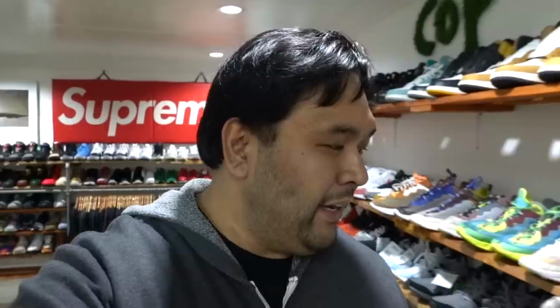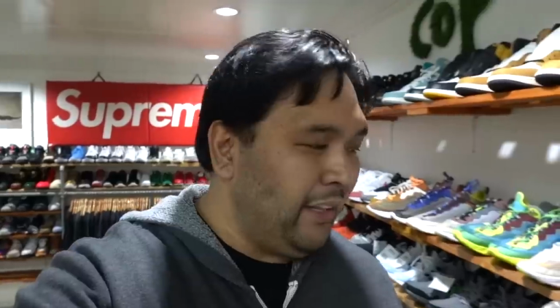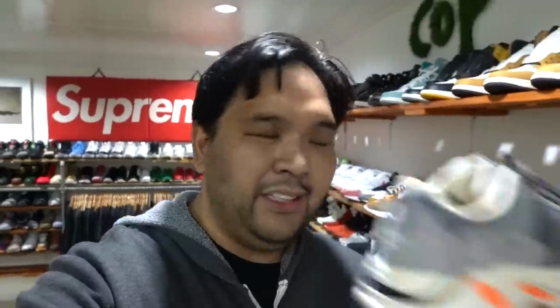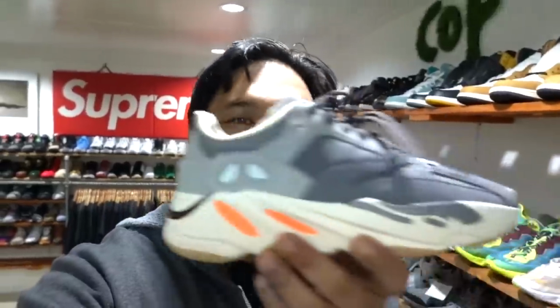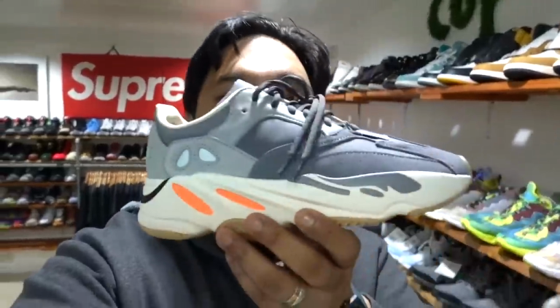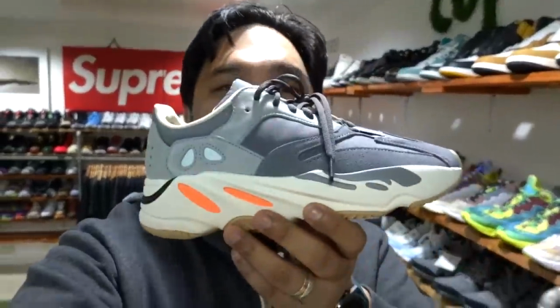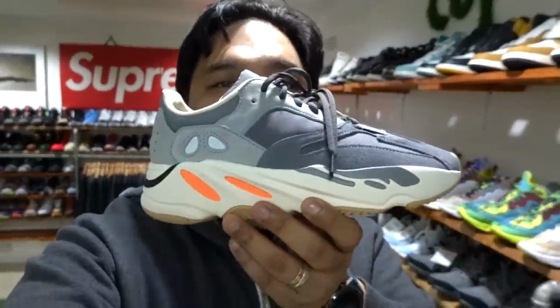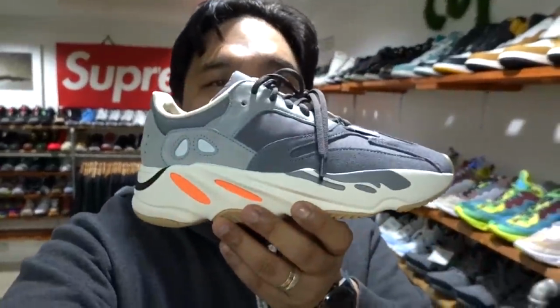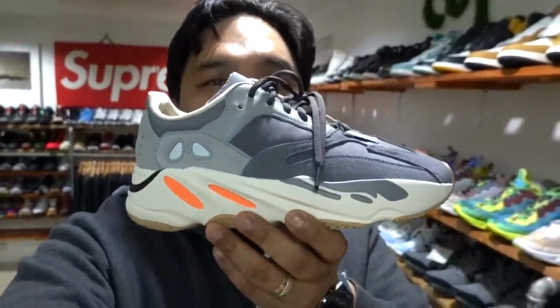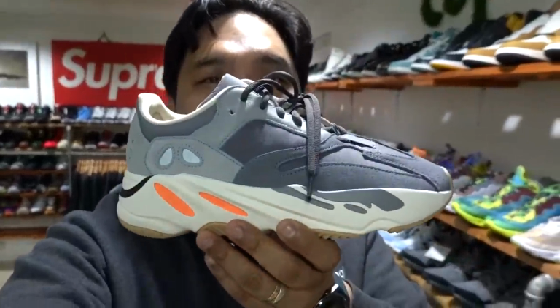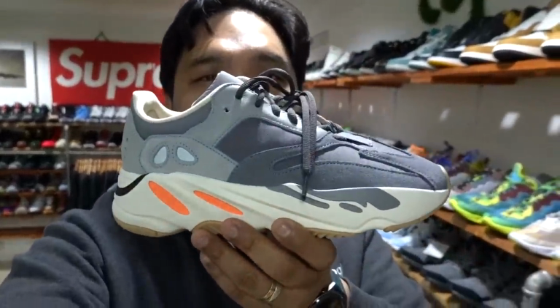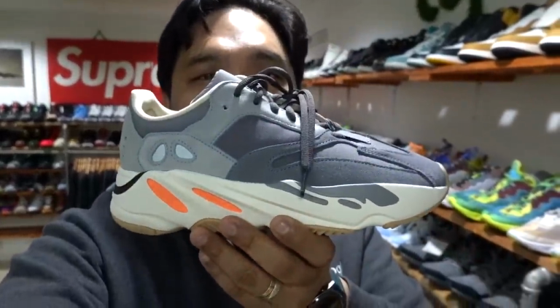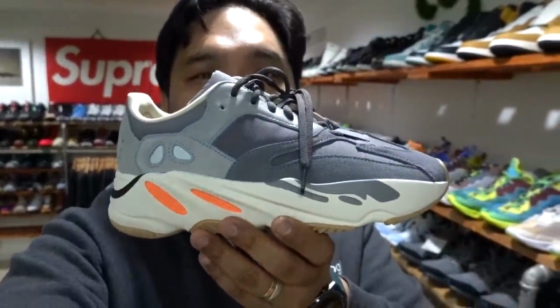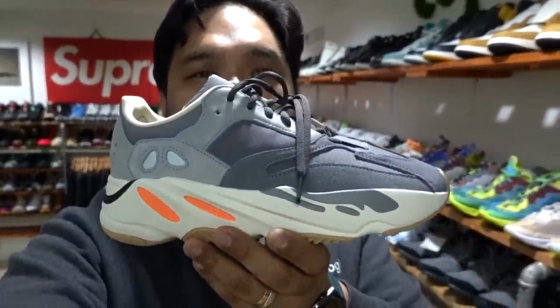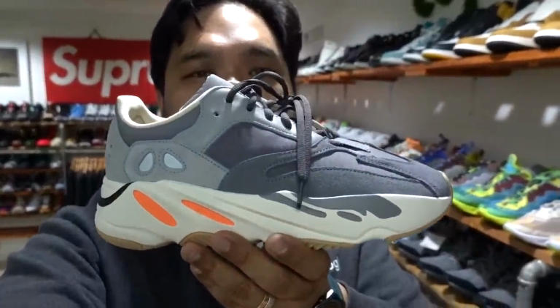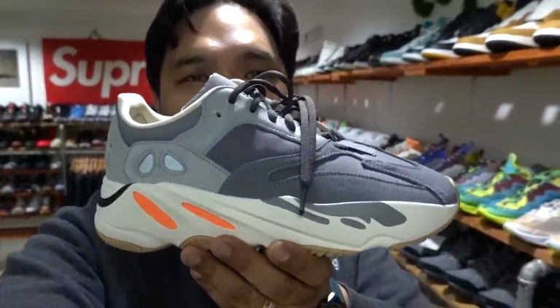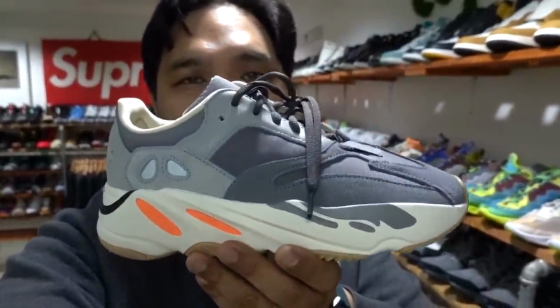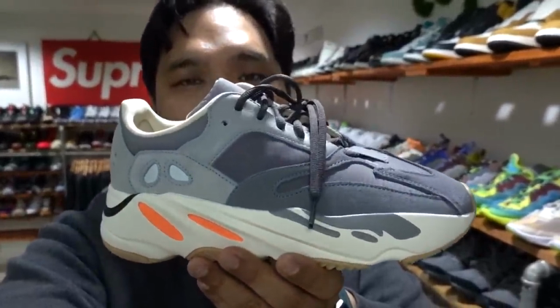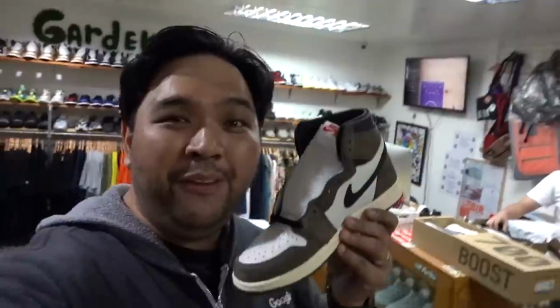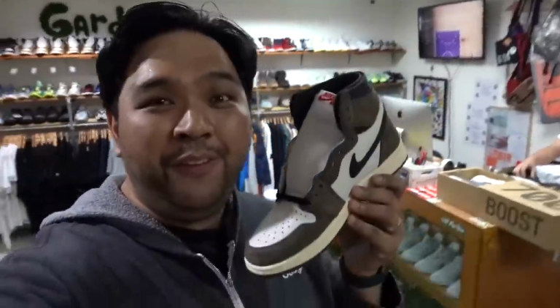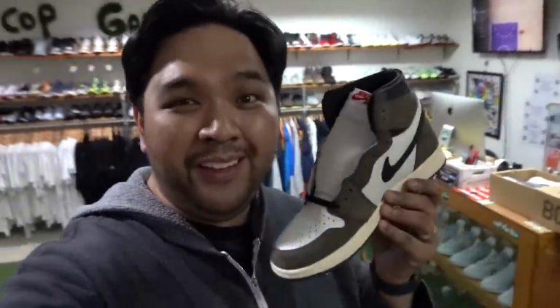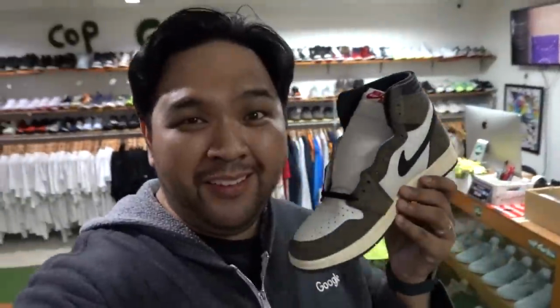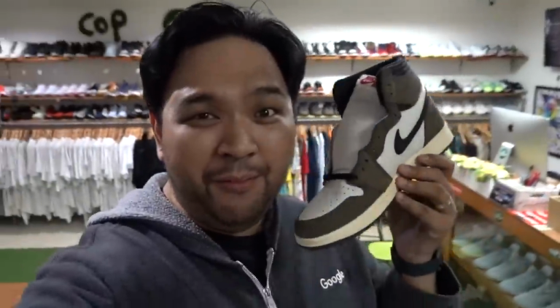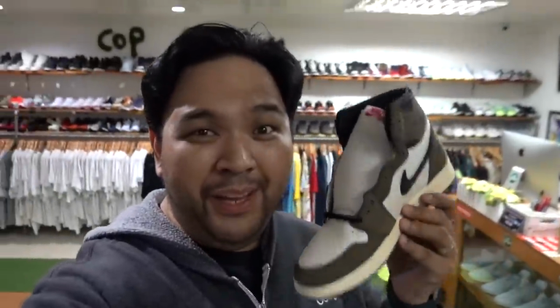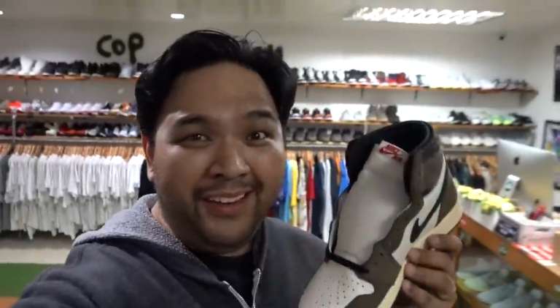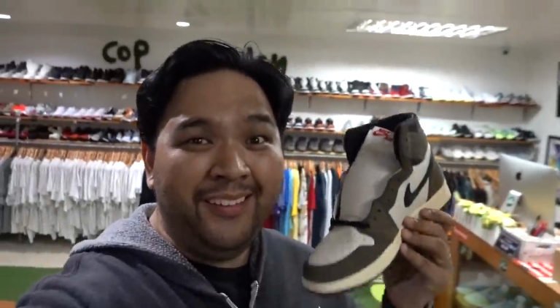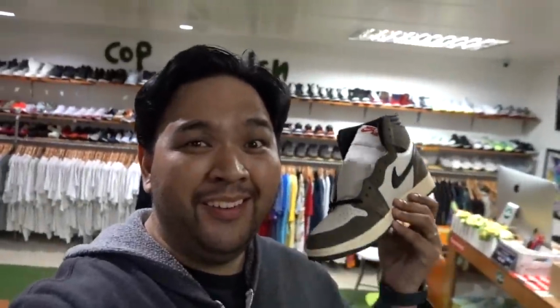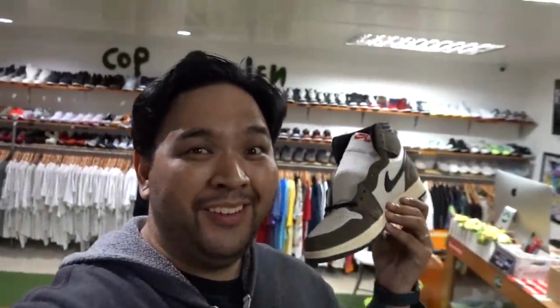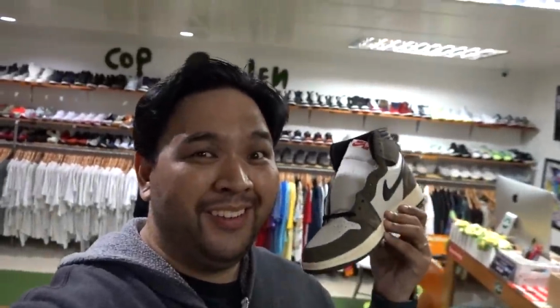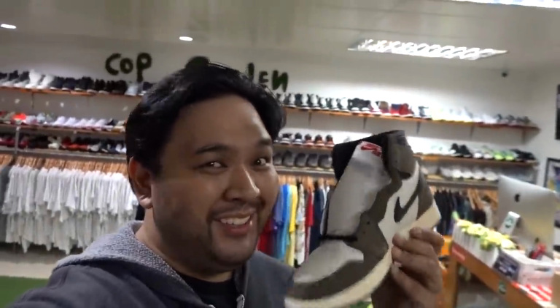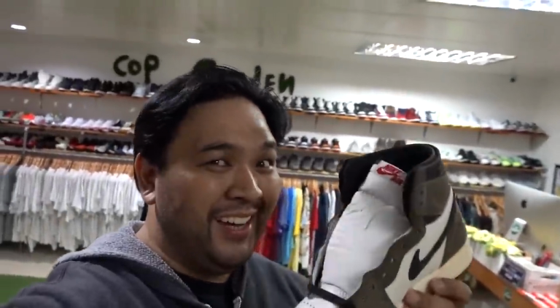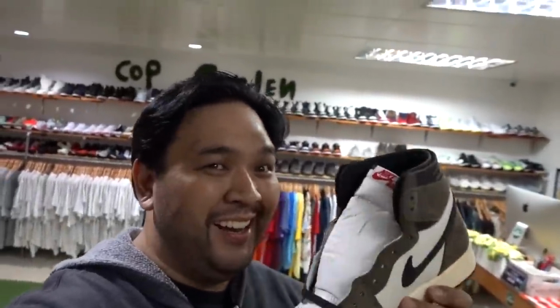This is the Yeezy 700 Magnet. Big fit! Big discount.